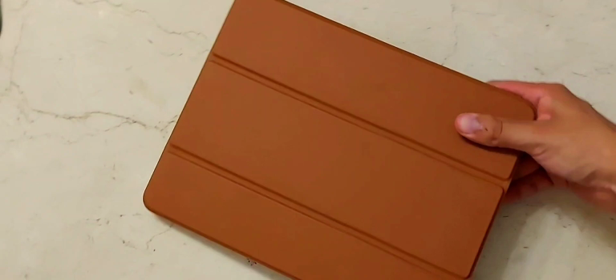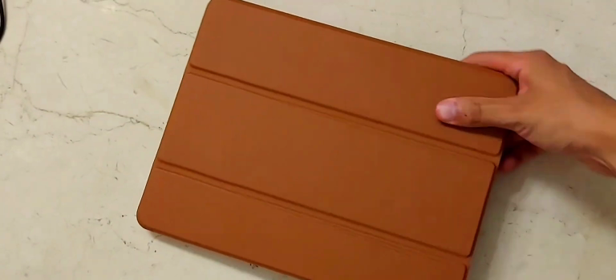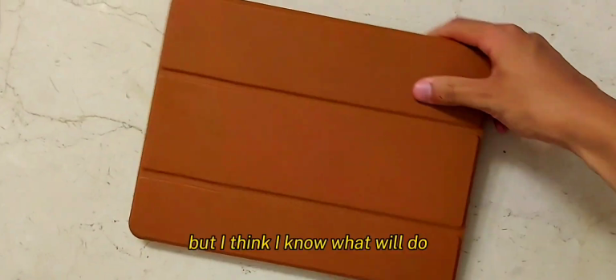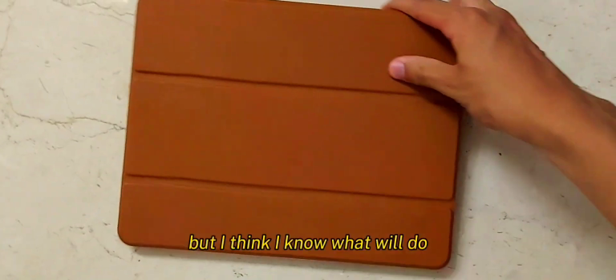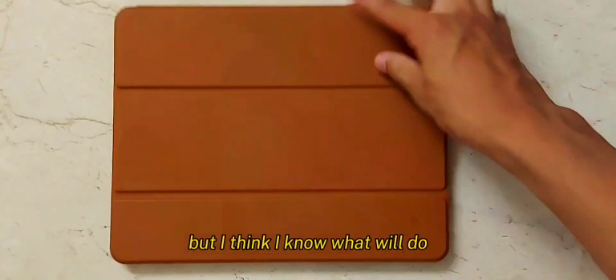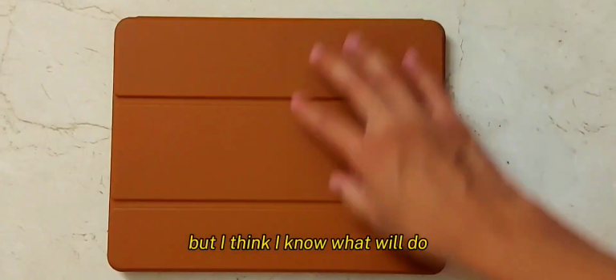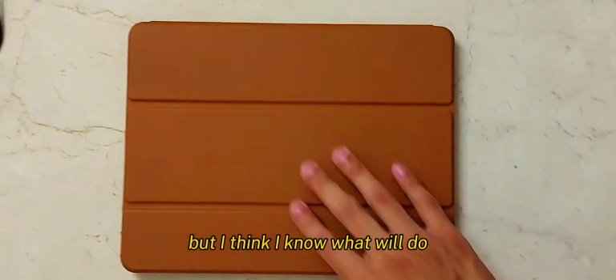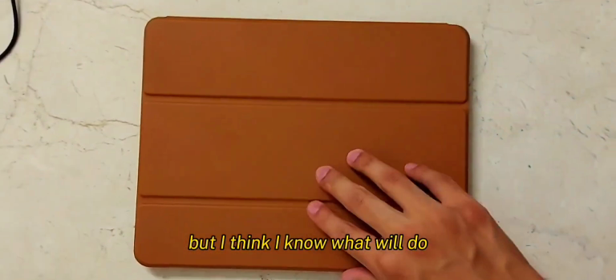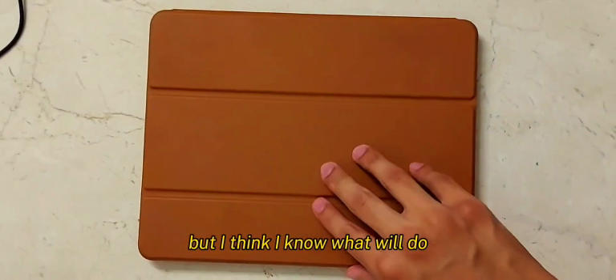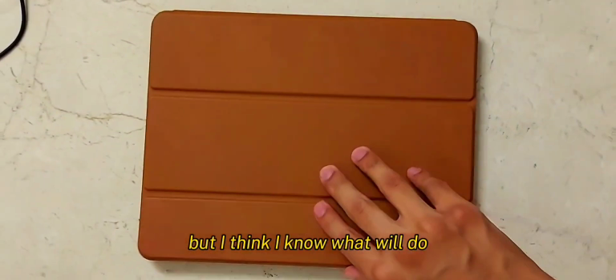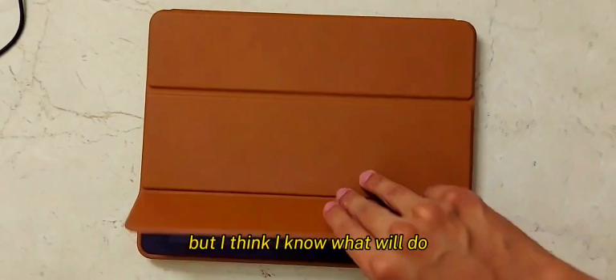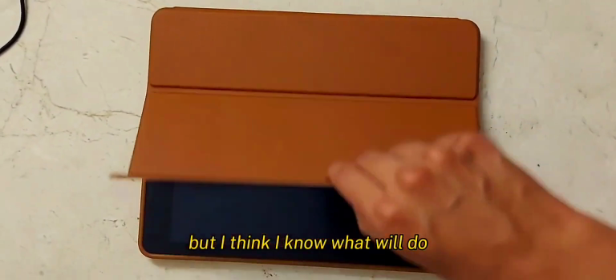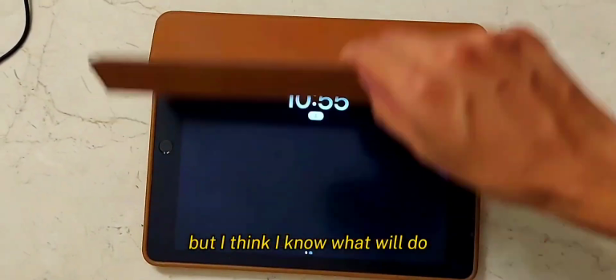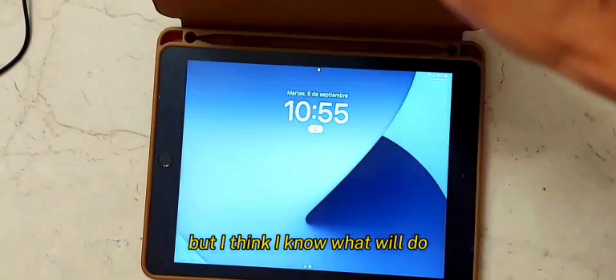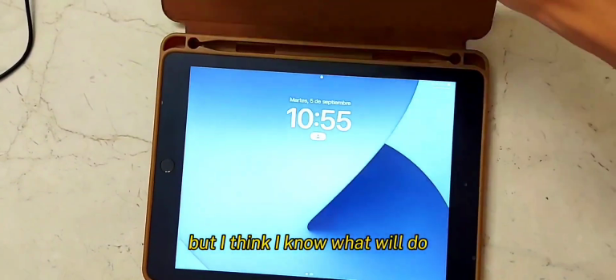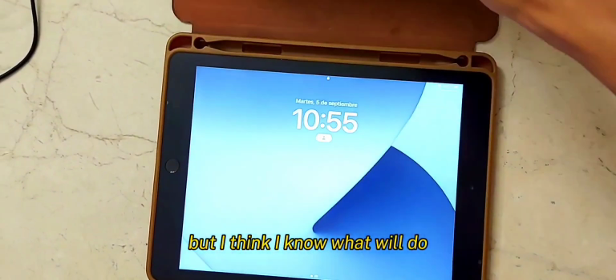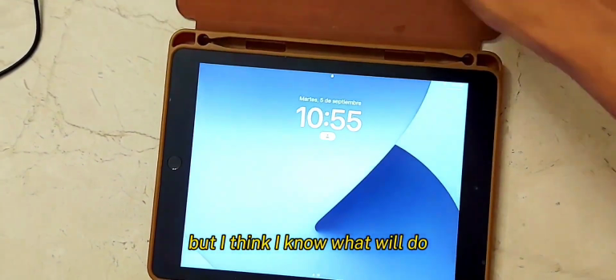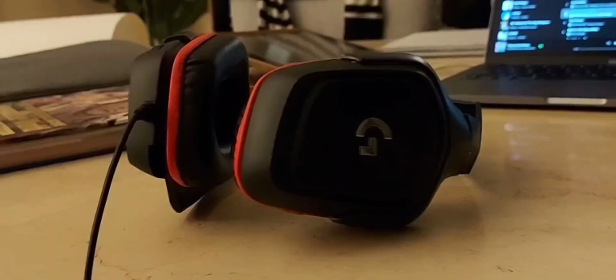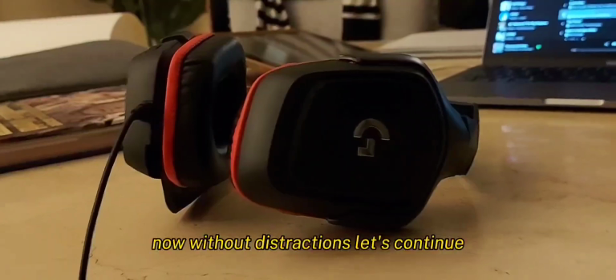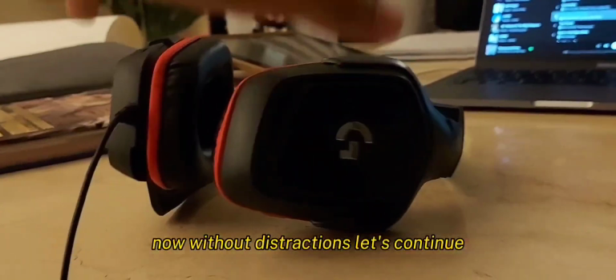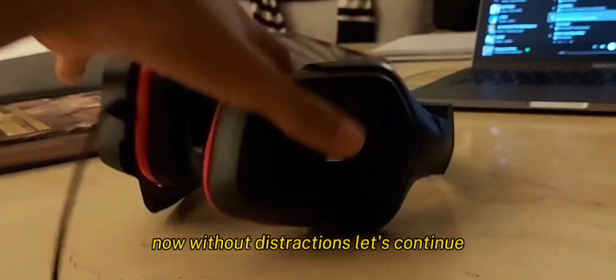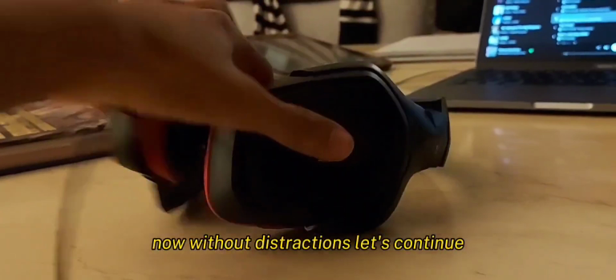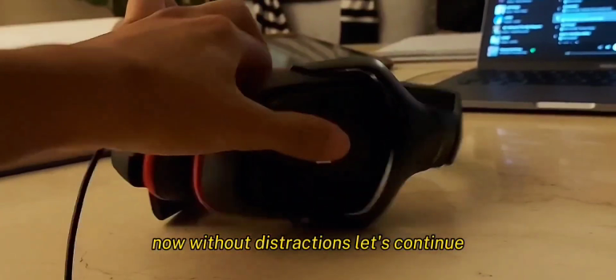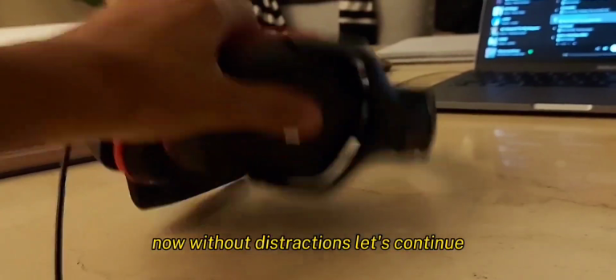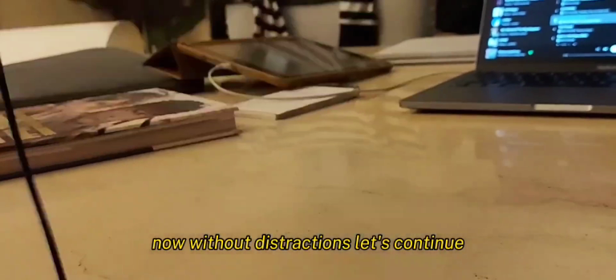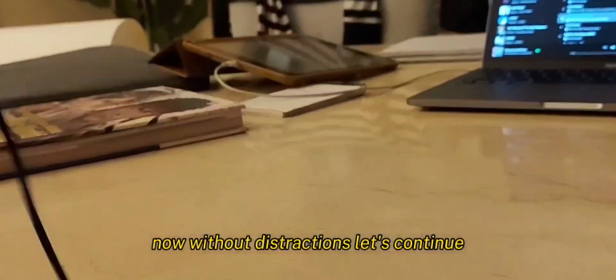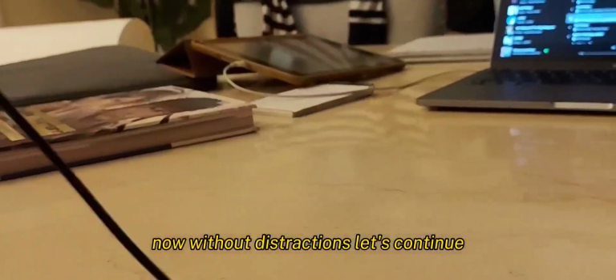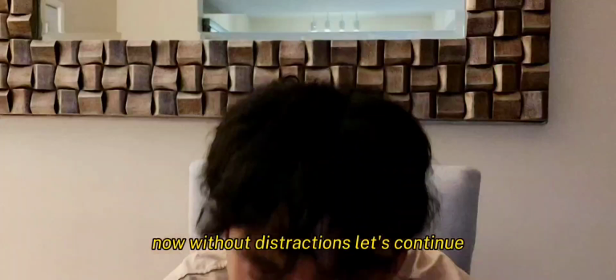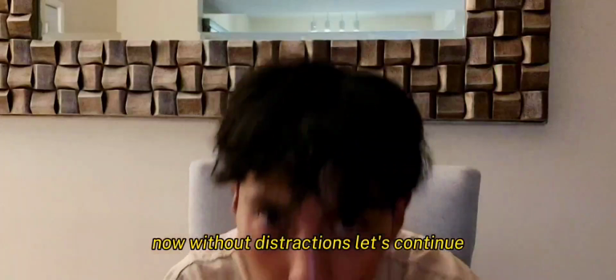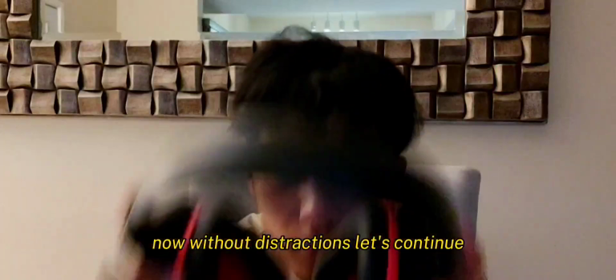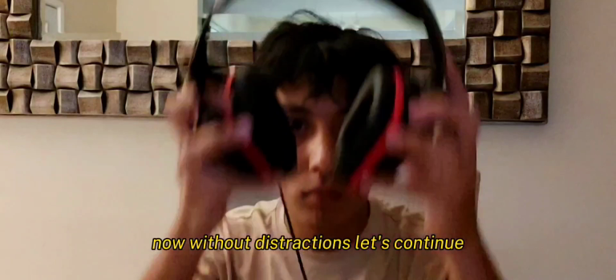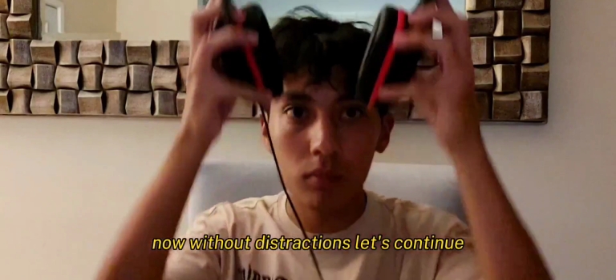But I think I know what we'll do. Now, without distractions, let's continue.